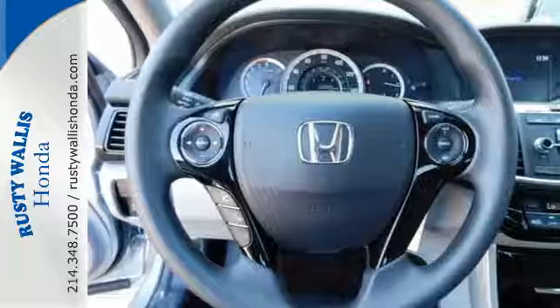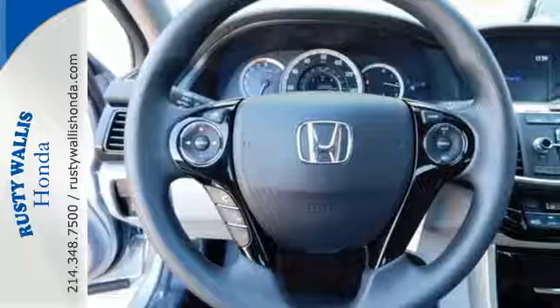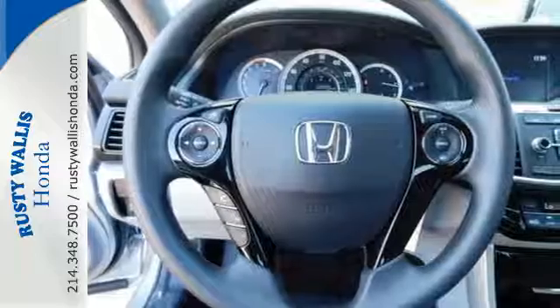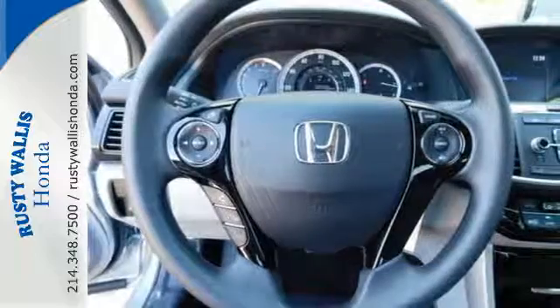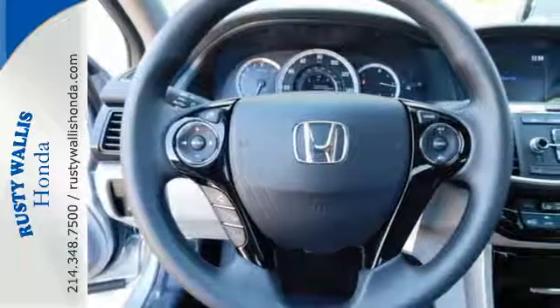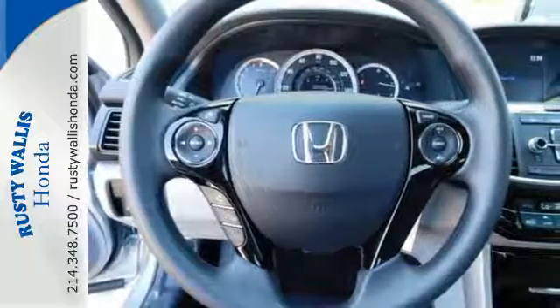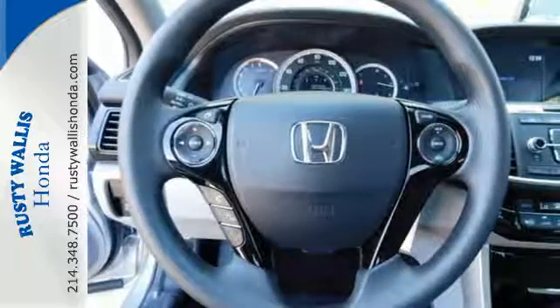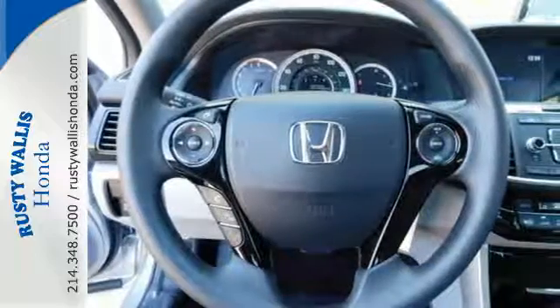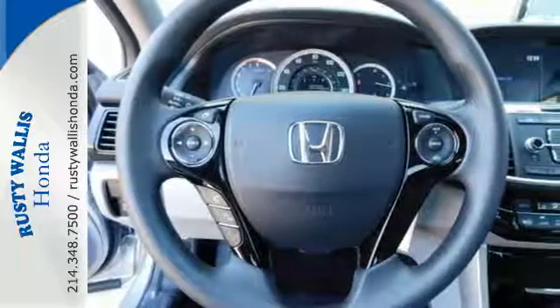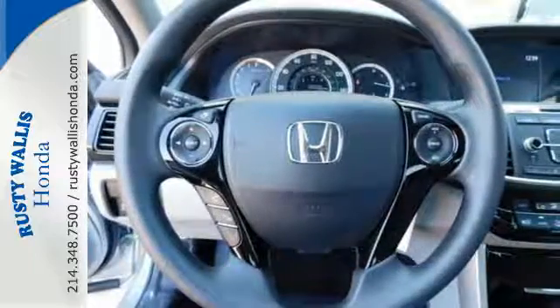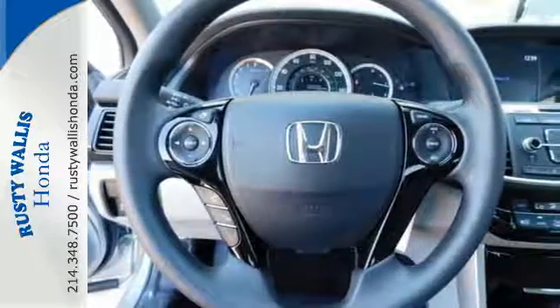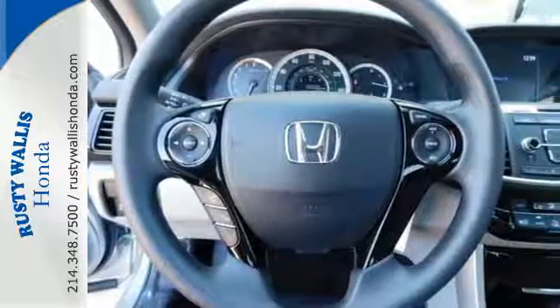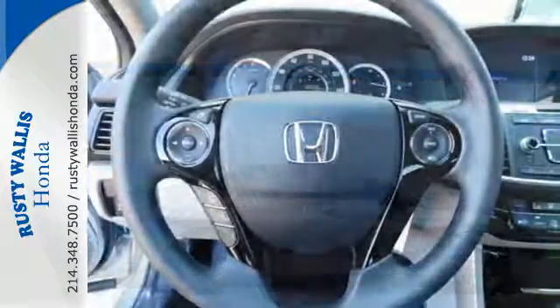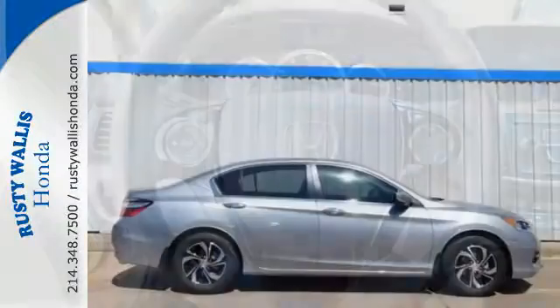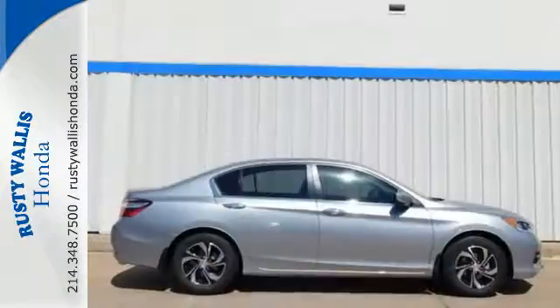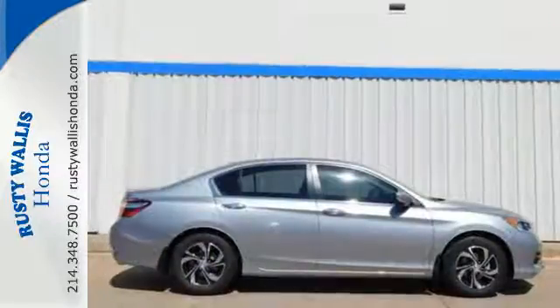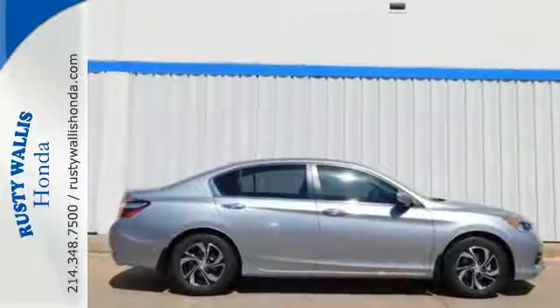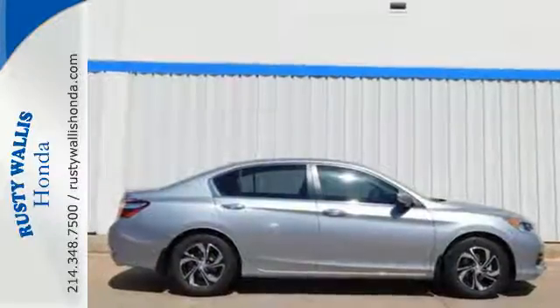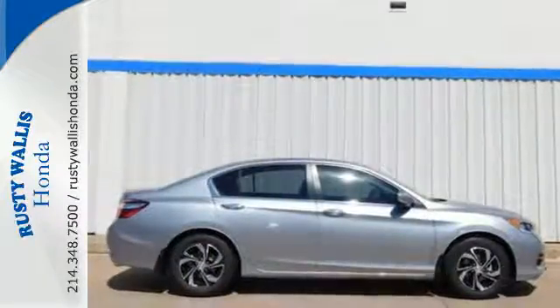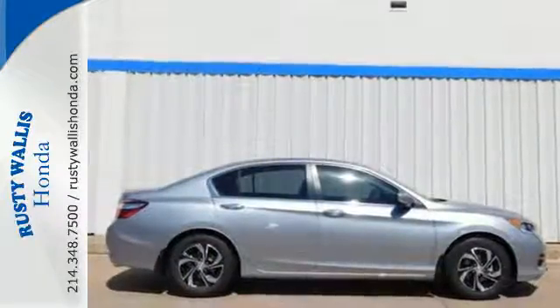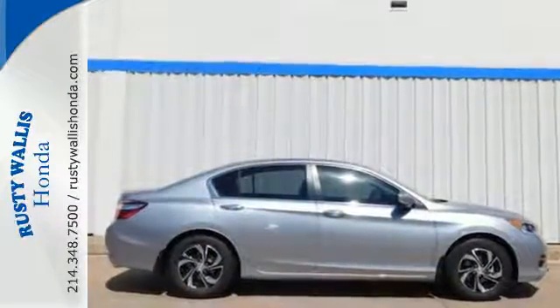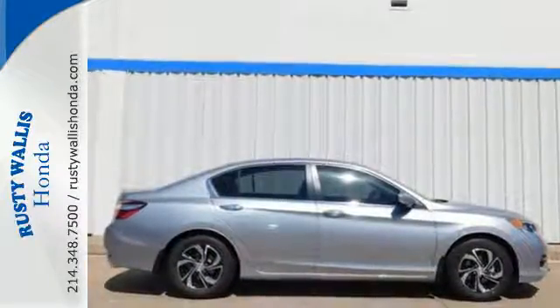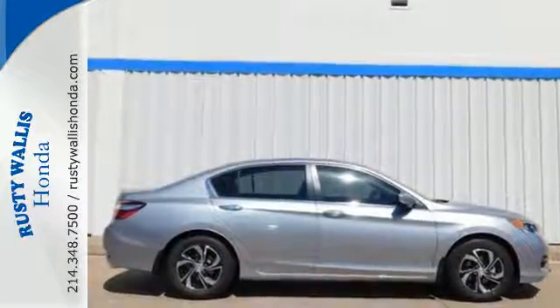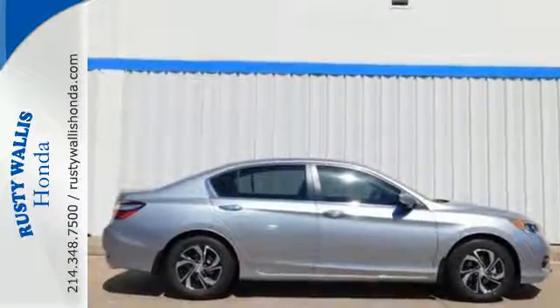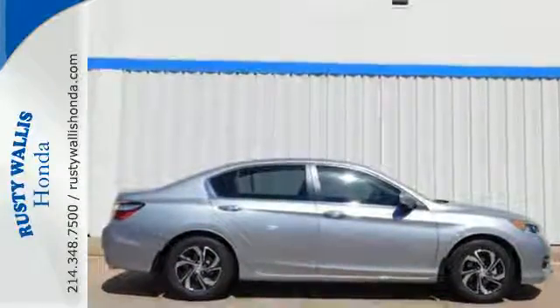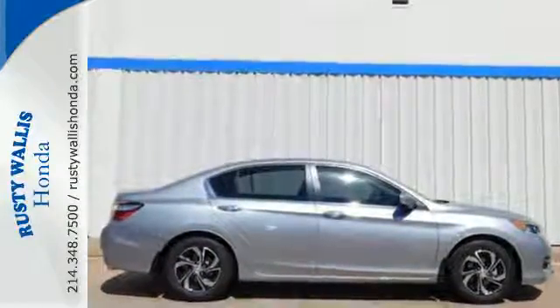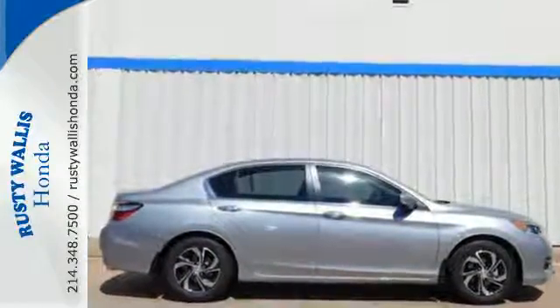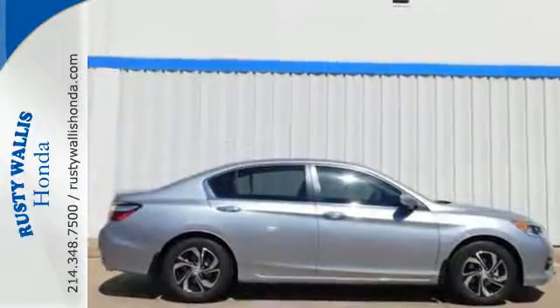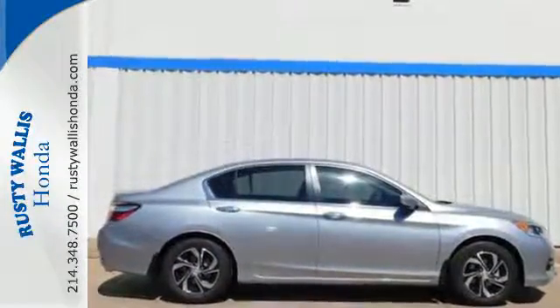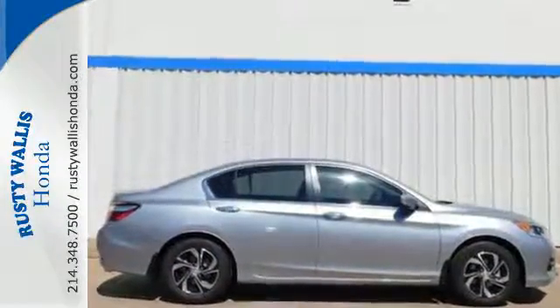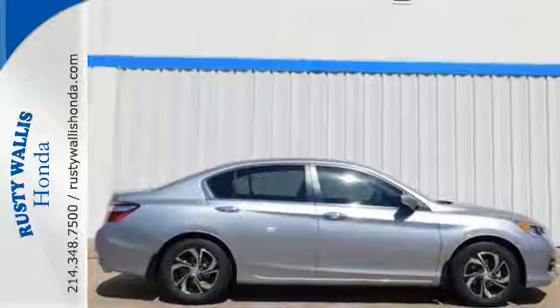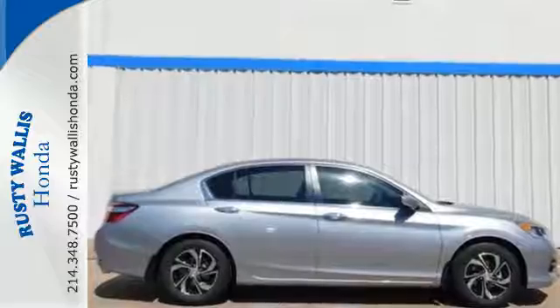Honda made no compromises with this luxurious and practical Accord. Make it yours today.